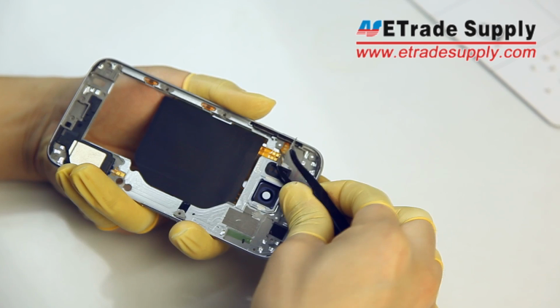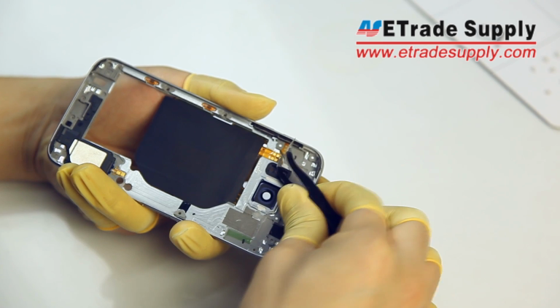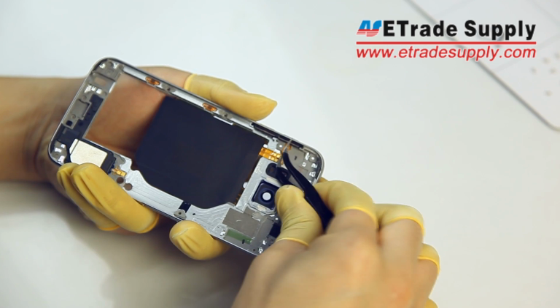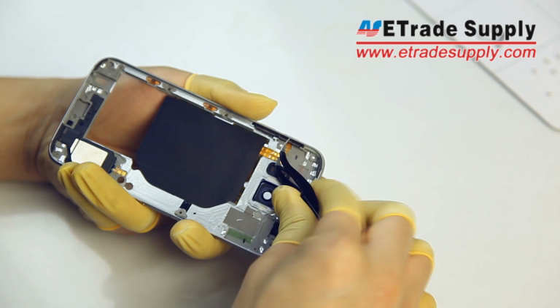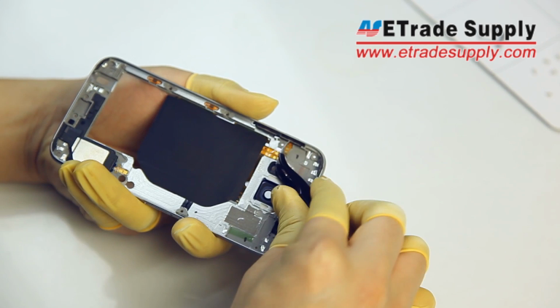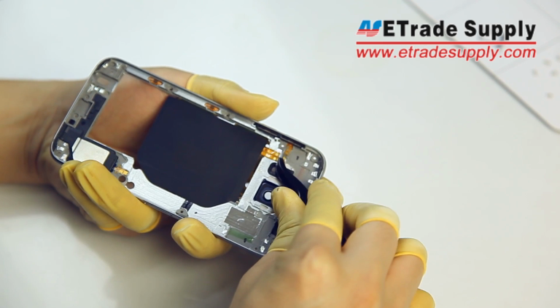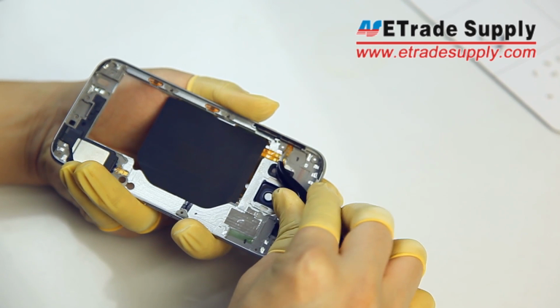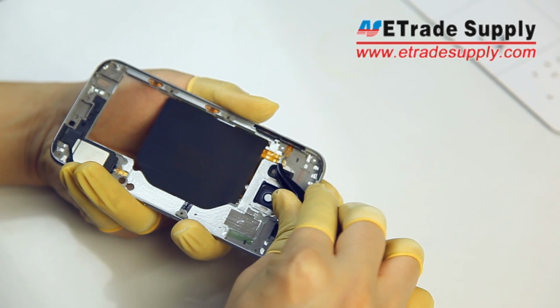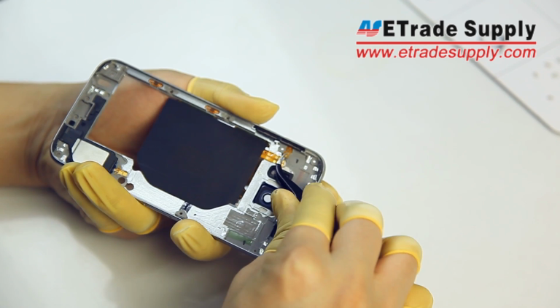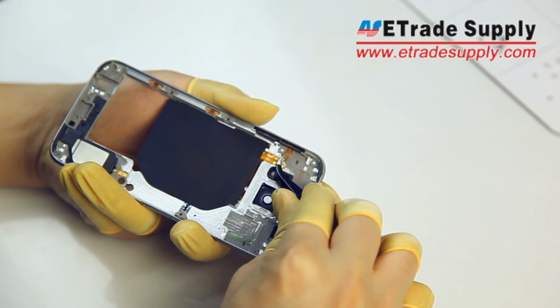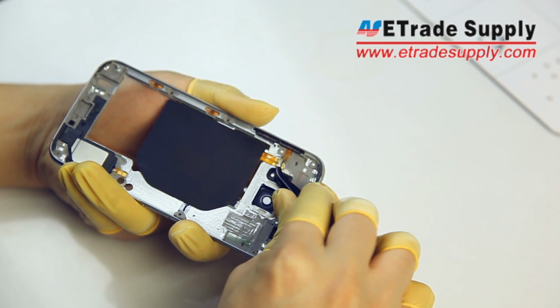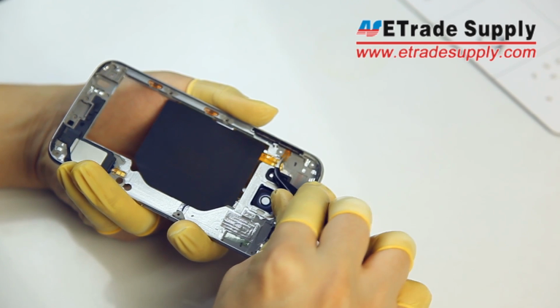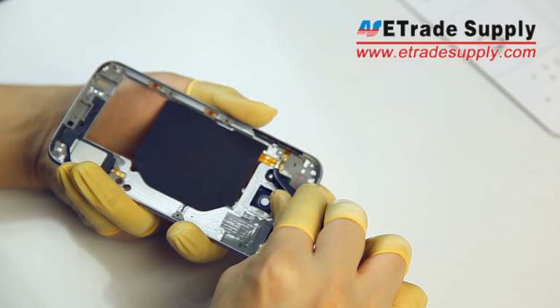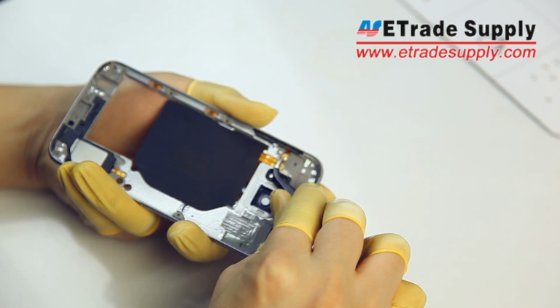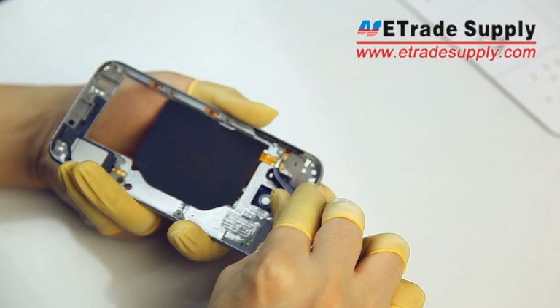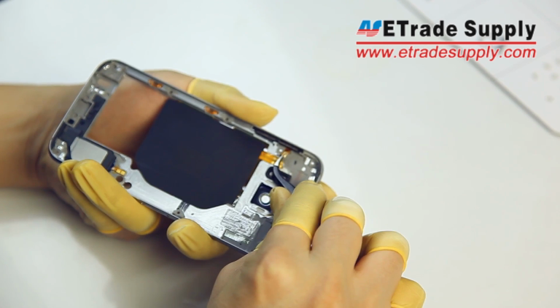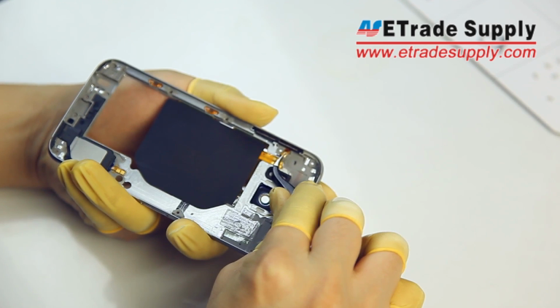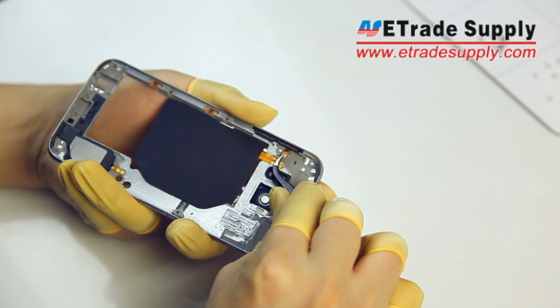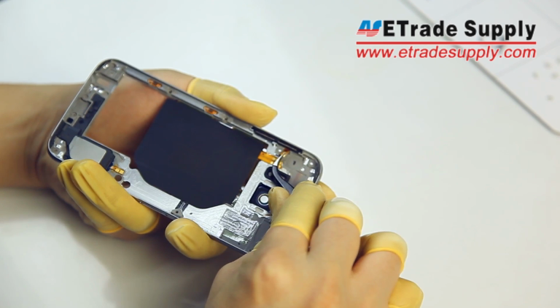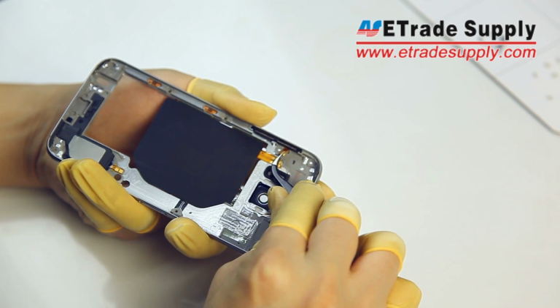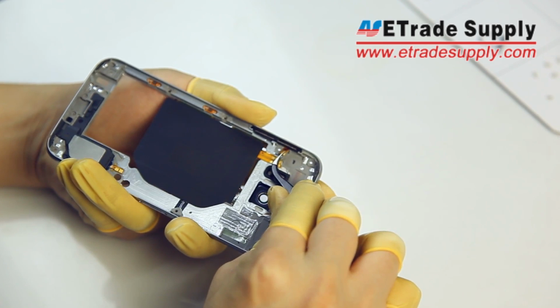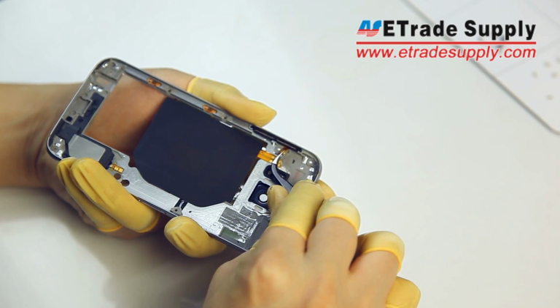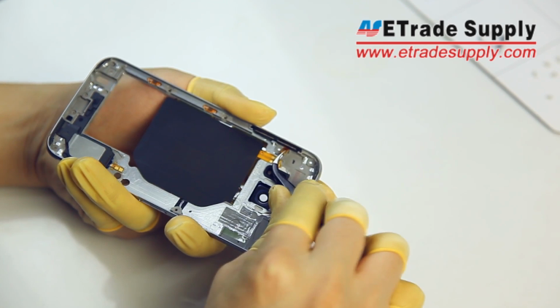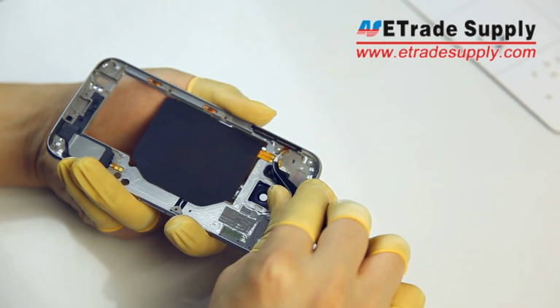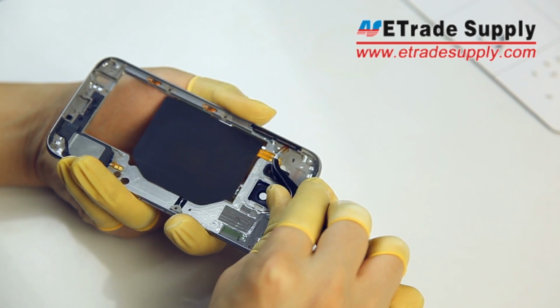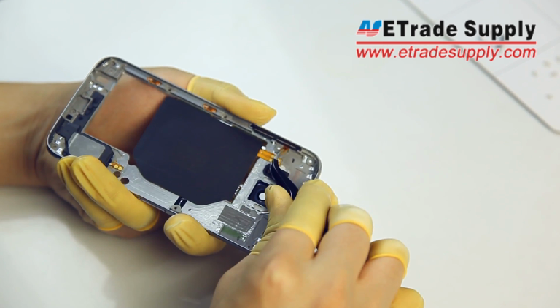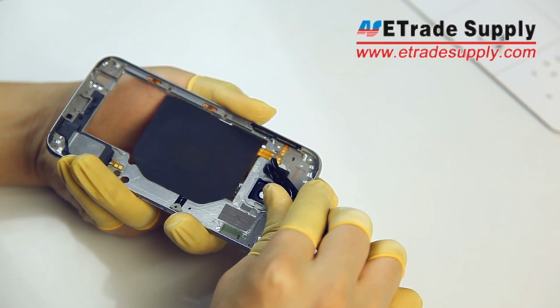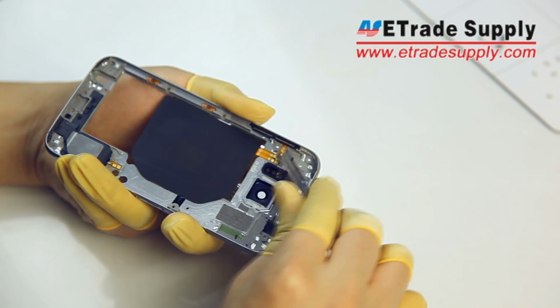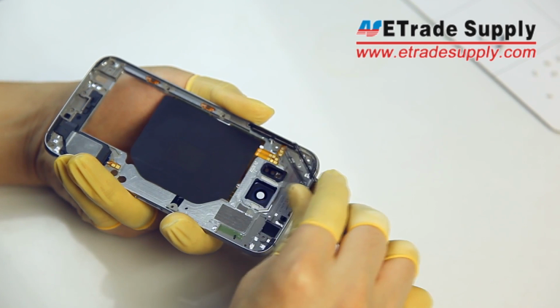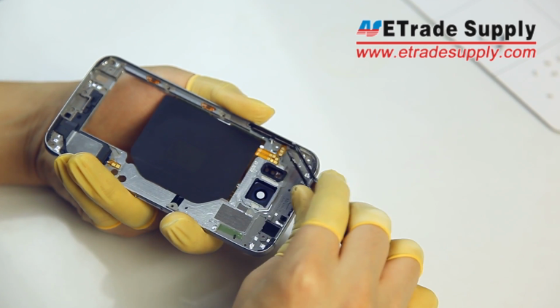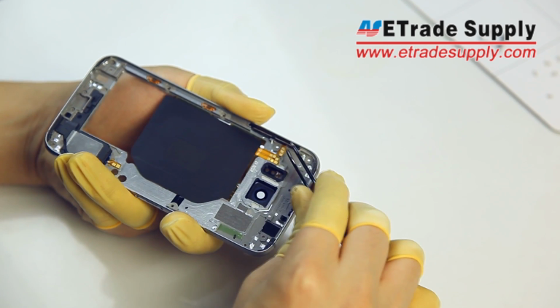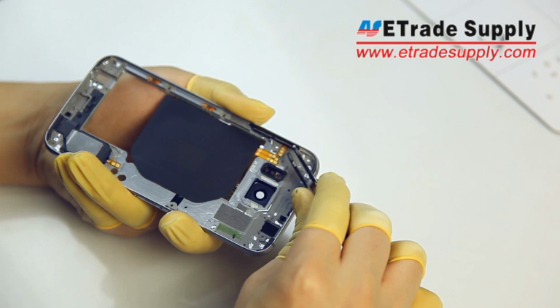Next, we're going to remove the volume buttons. Be careful, as the actual buttons will fall out as soon as you remove the flex cable.